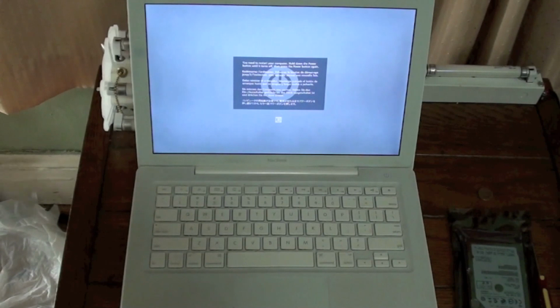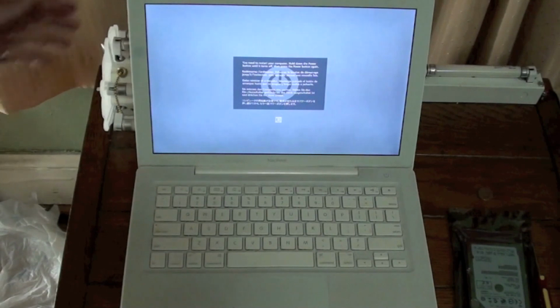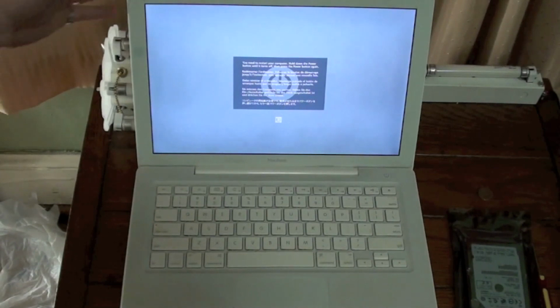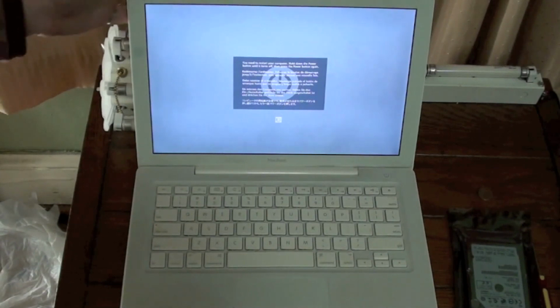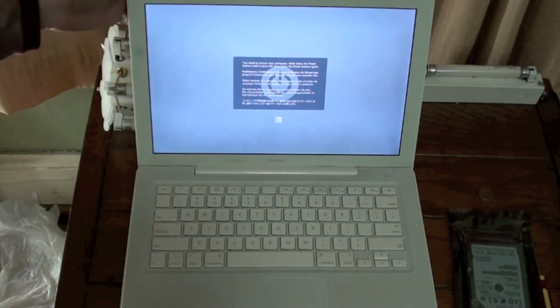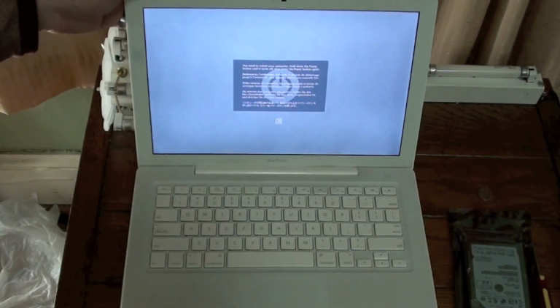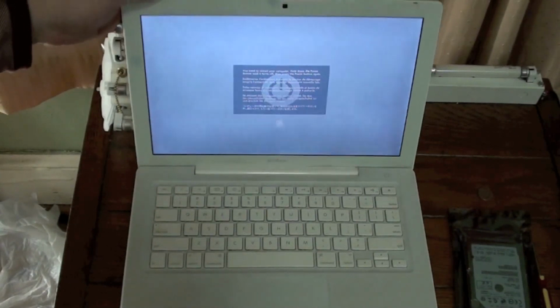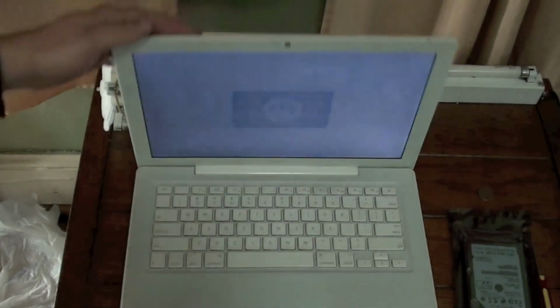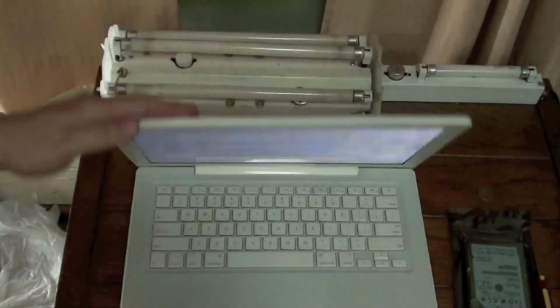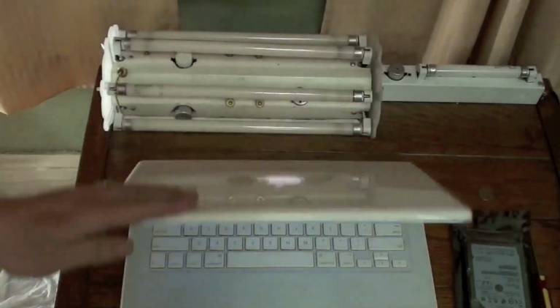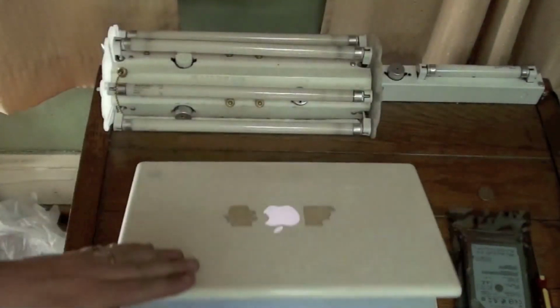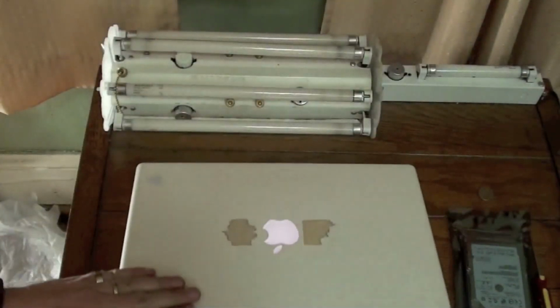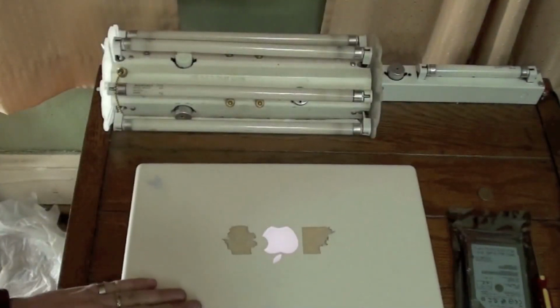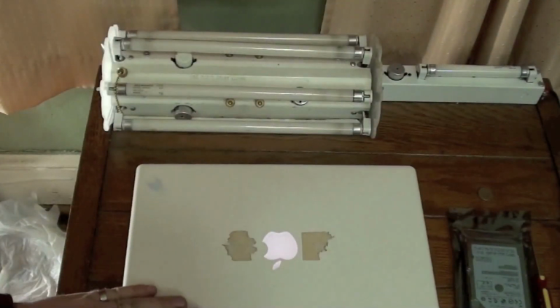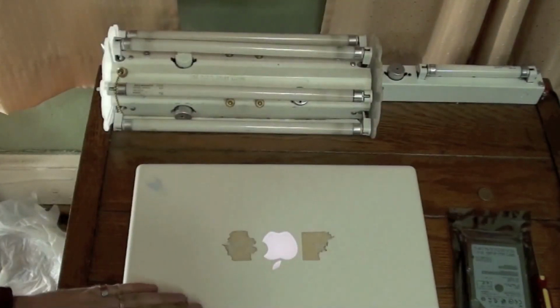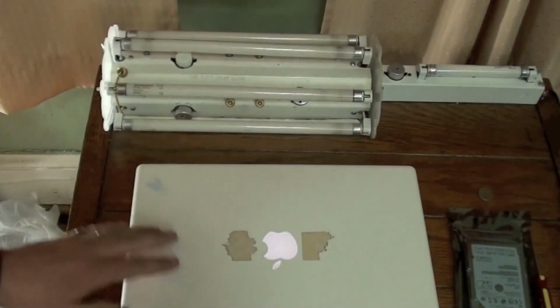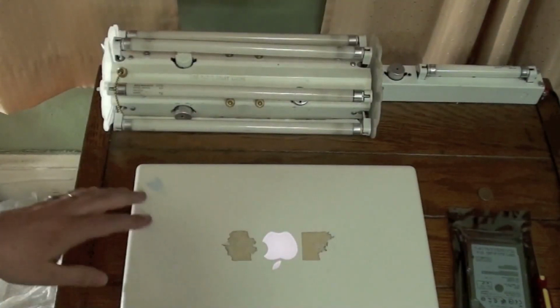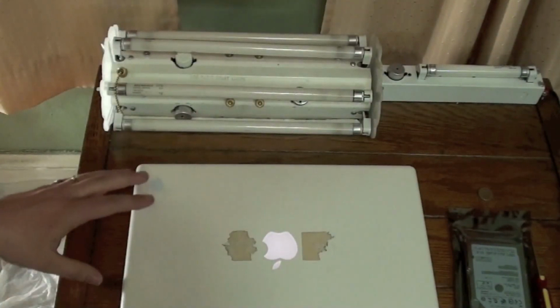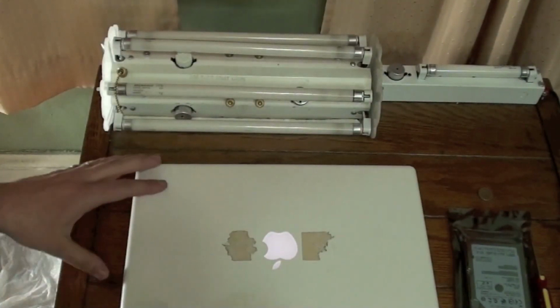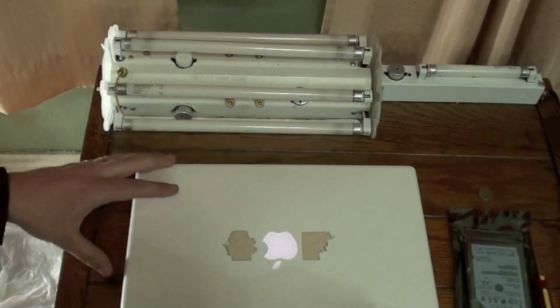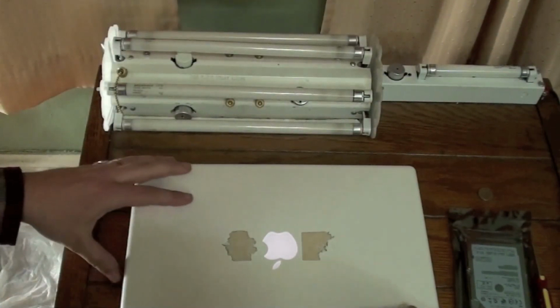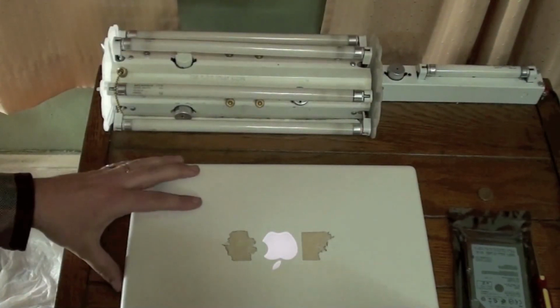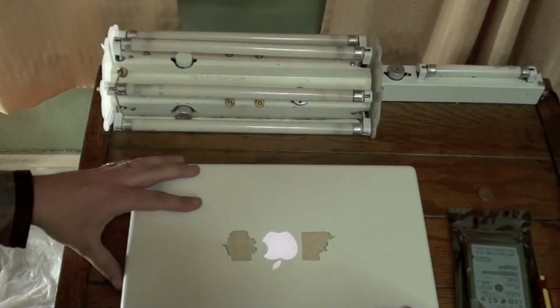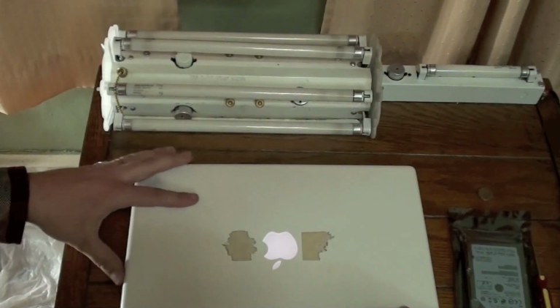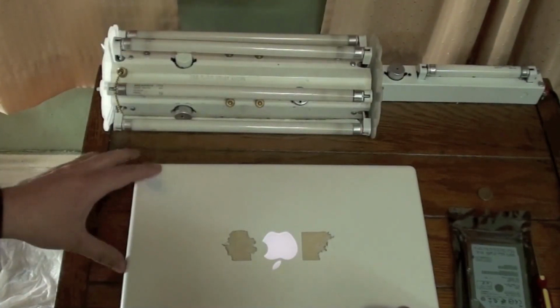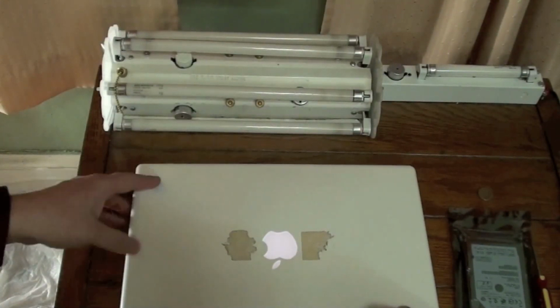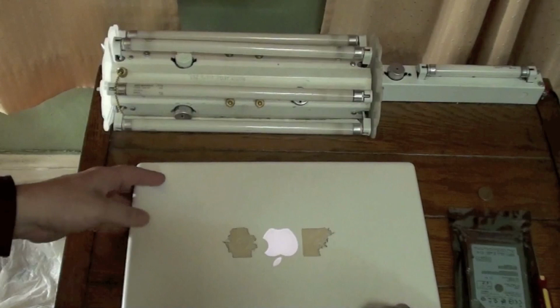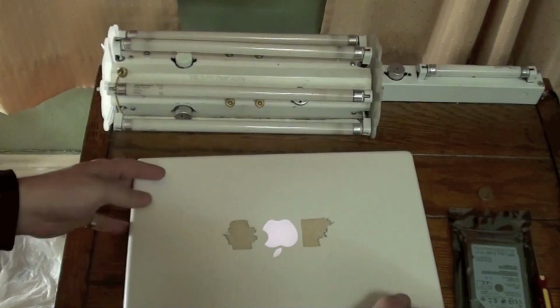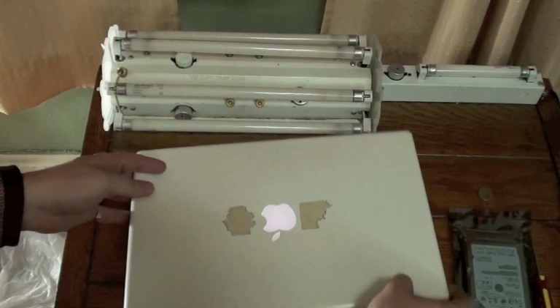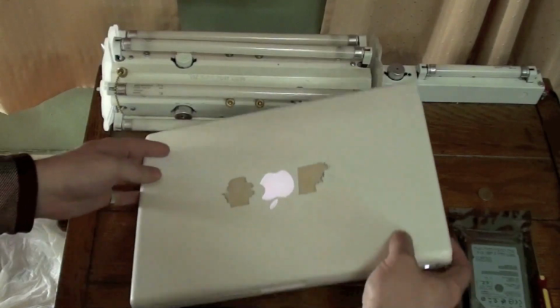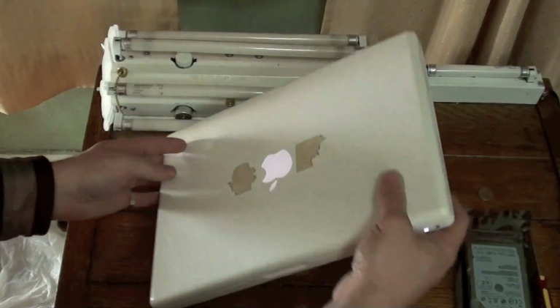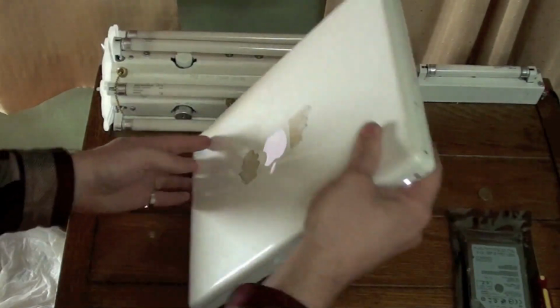Close the computer. Flip the computer over on its back.